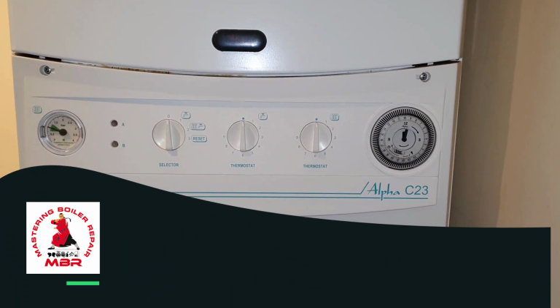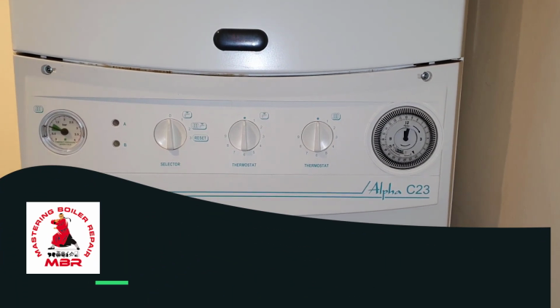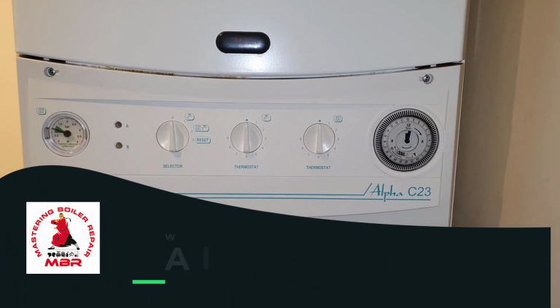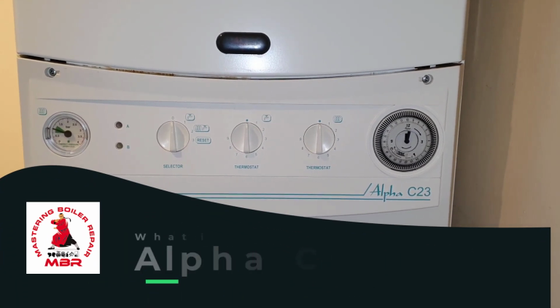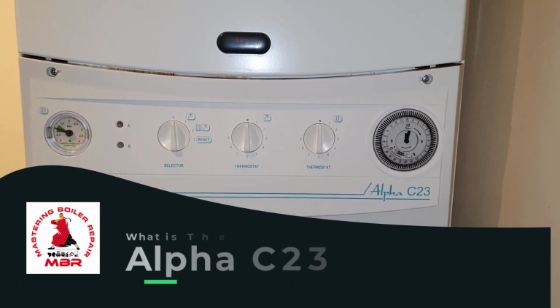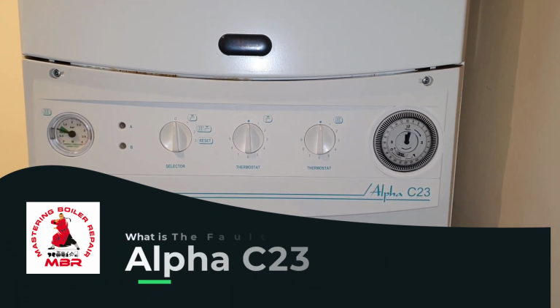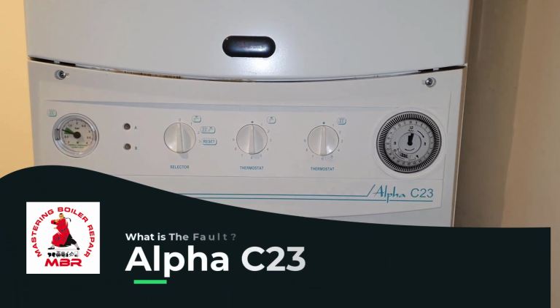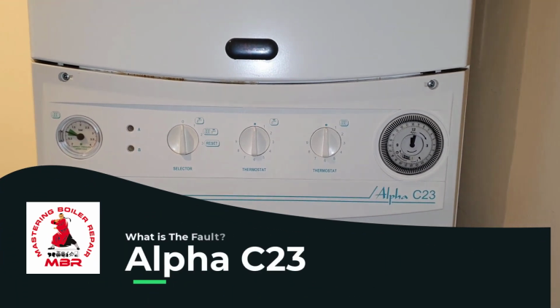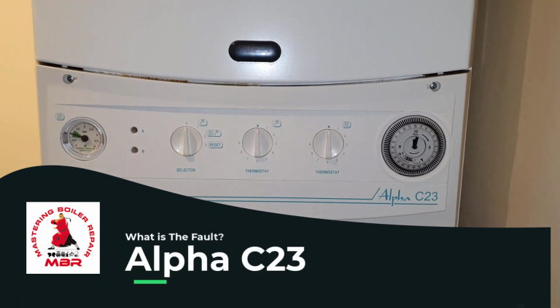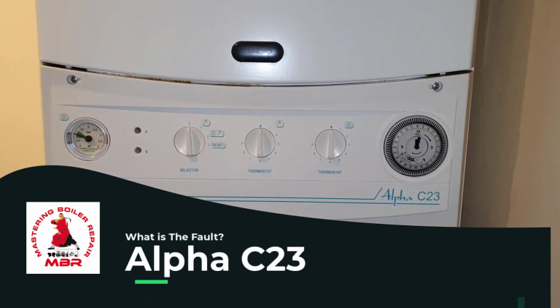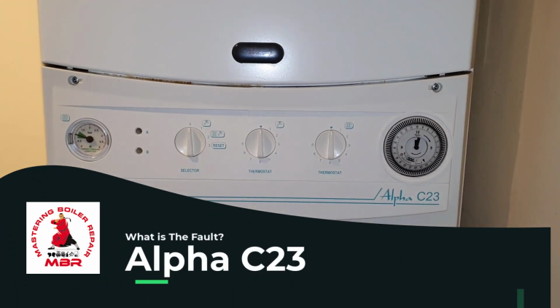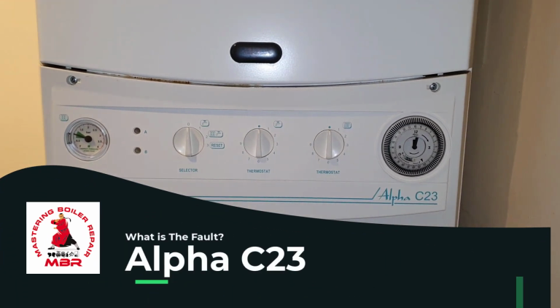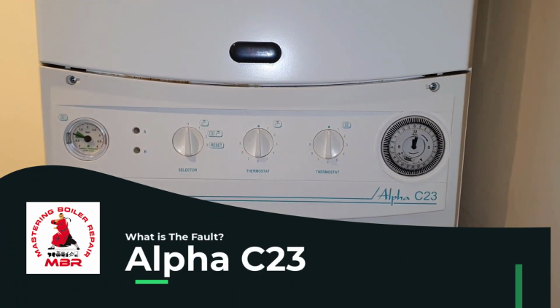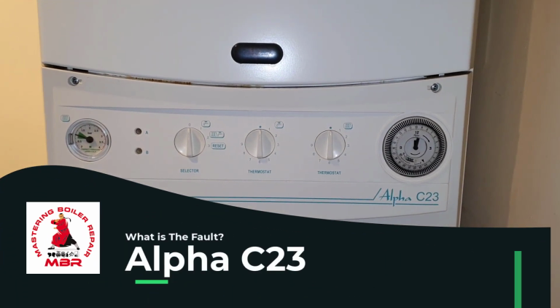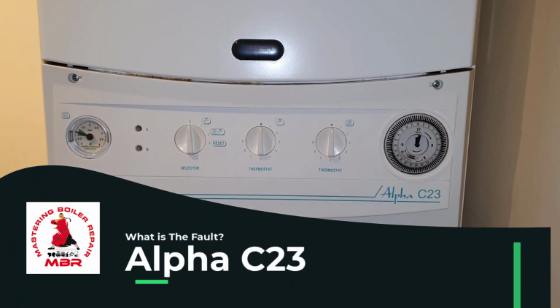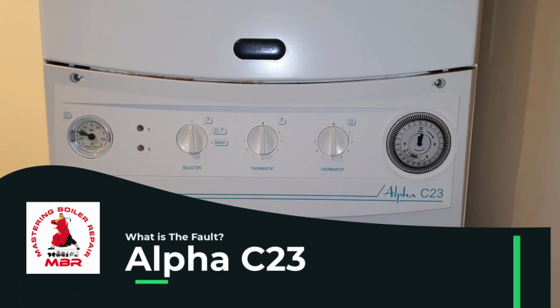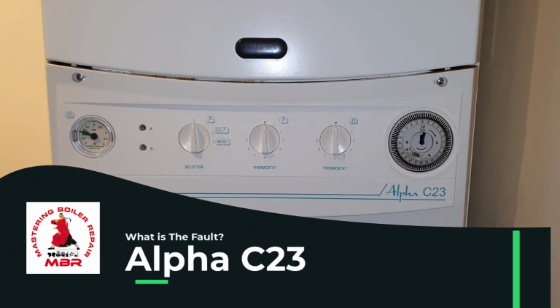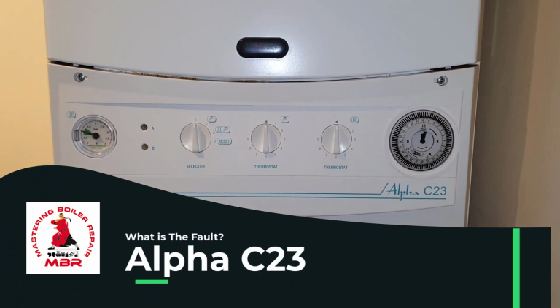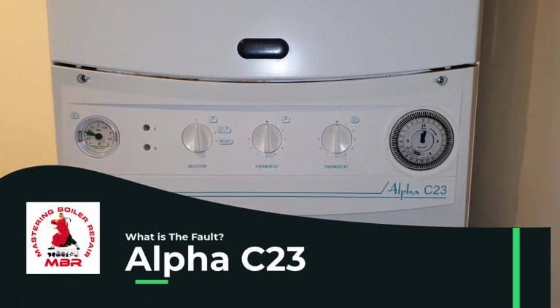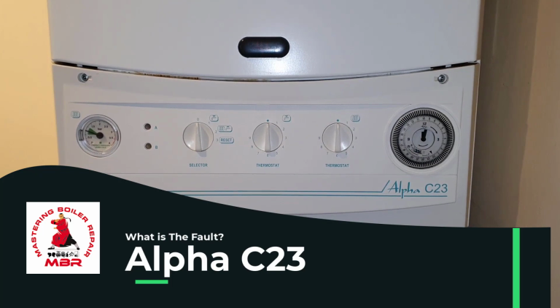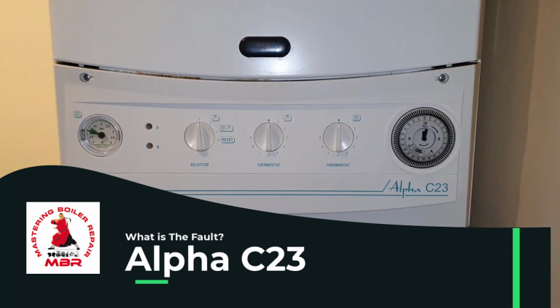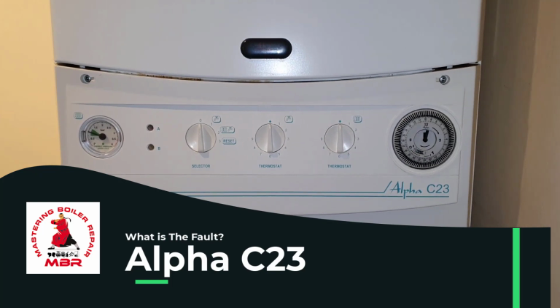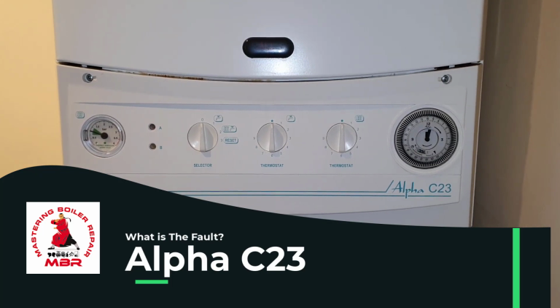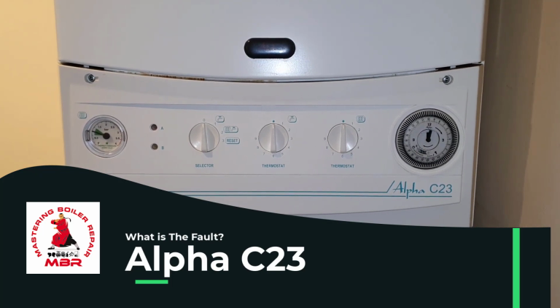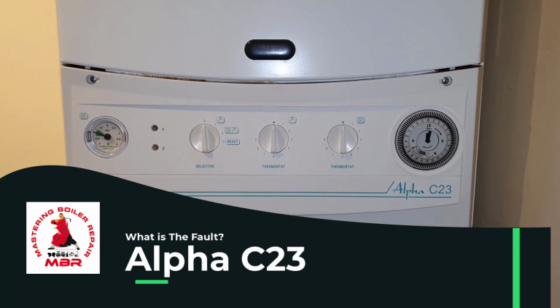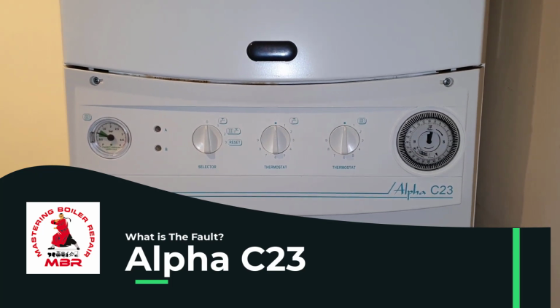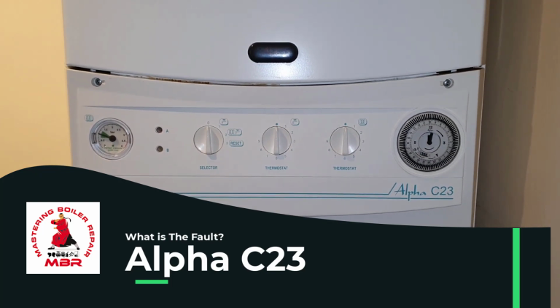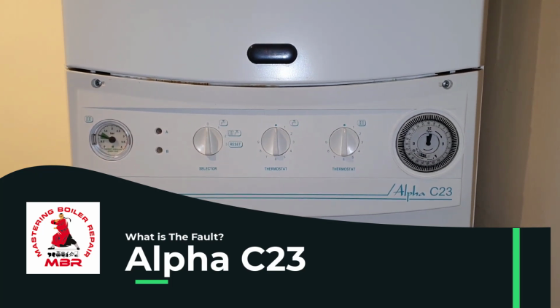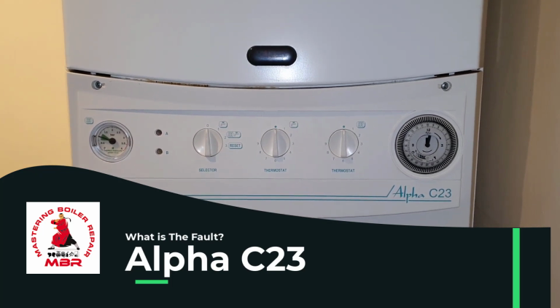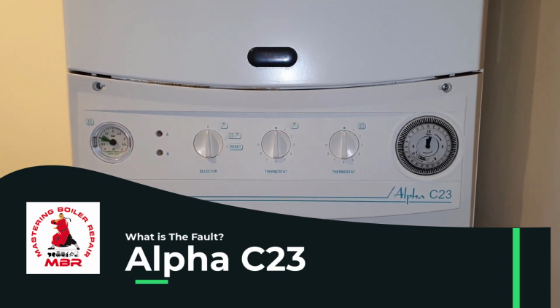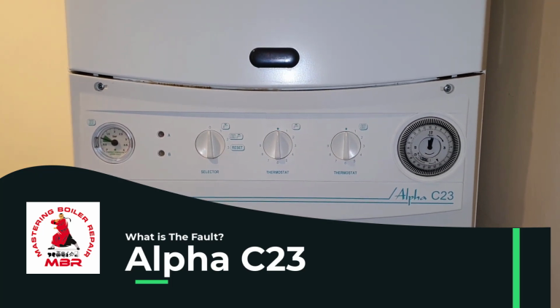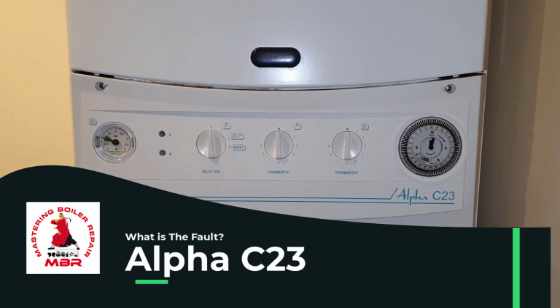Hi guys, this is Master Coach Tony Morgan, and today's video is on the Alpha C23.